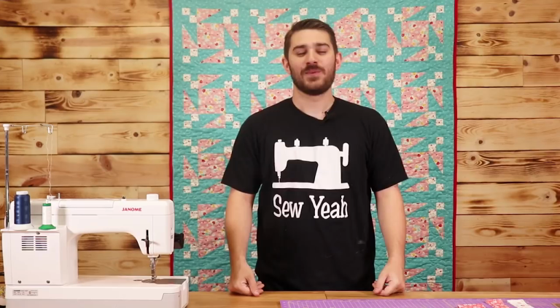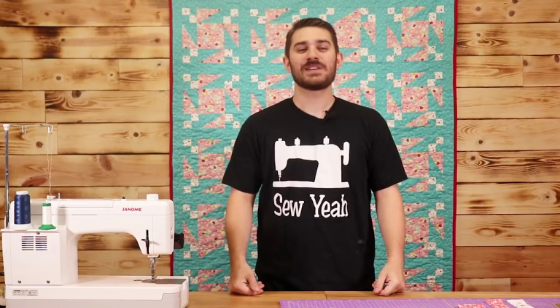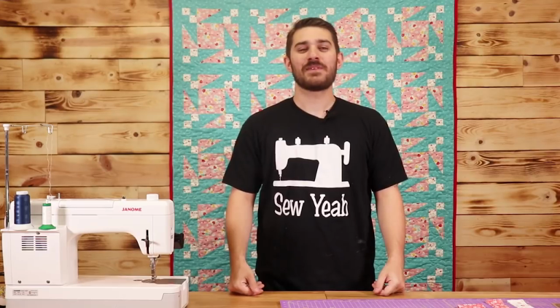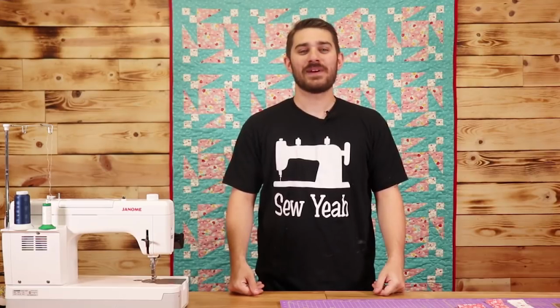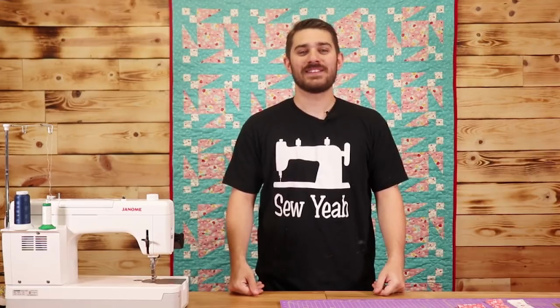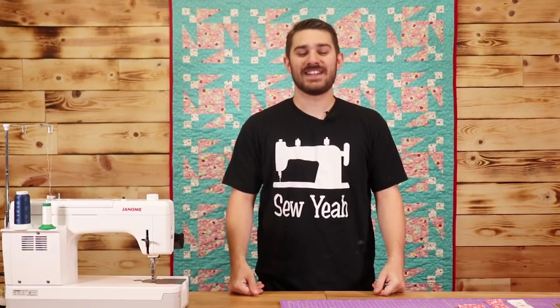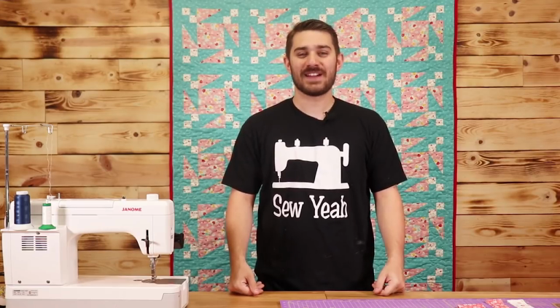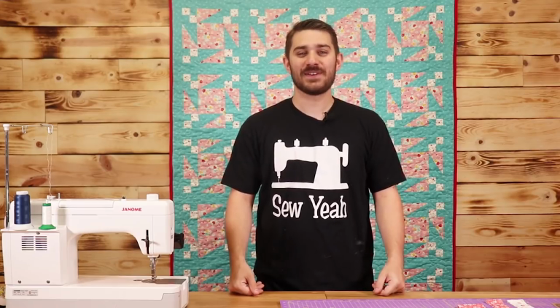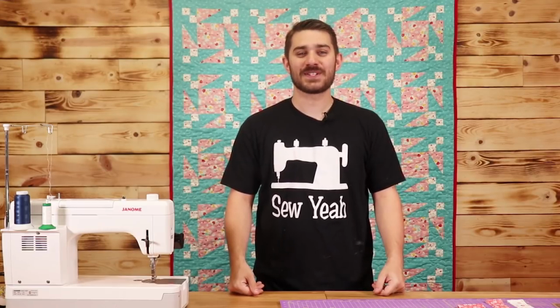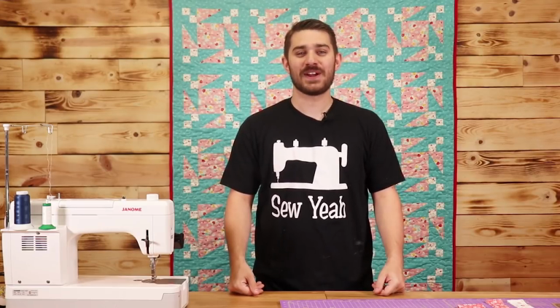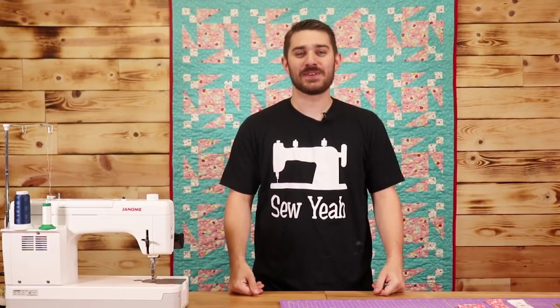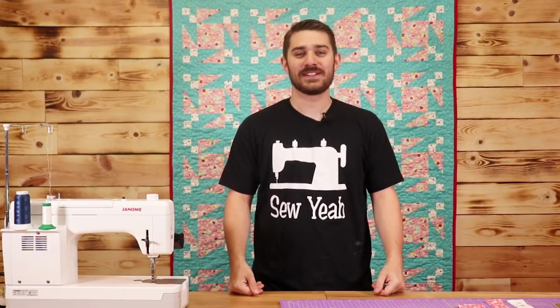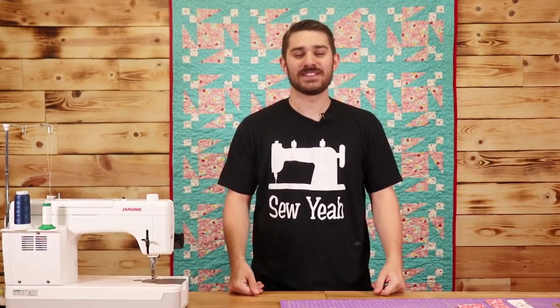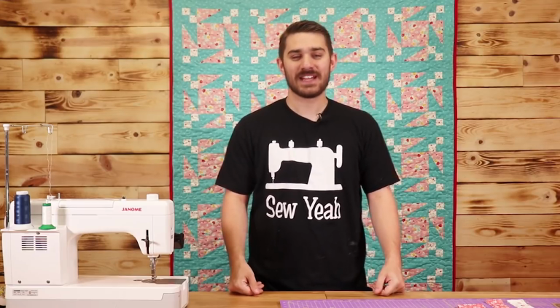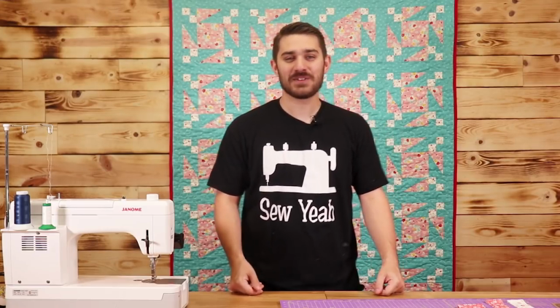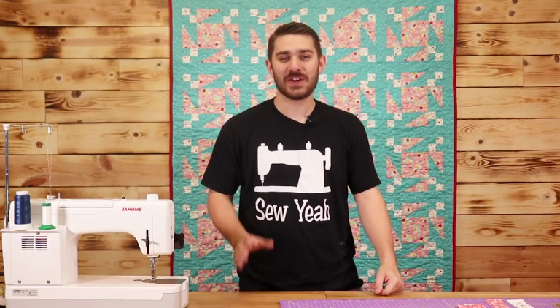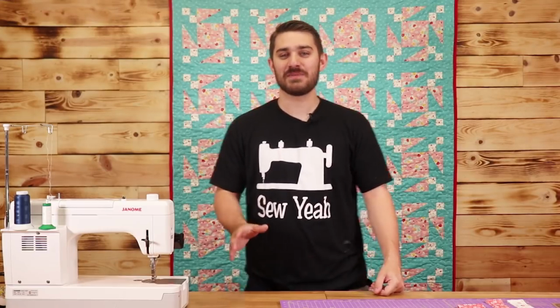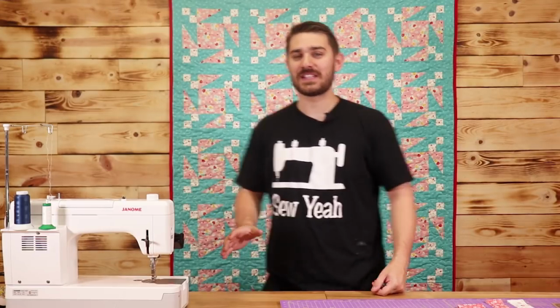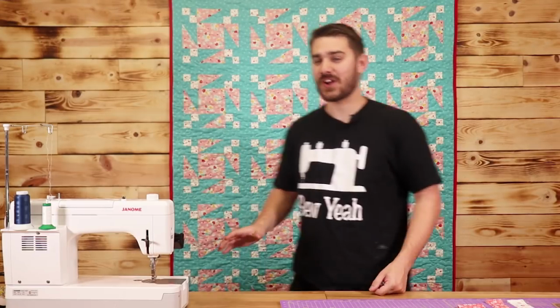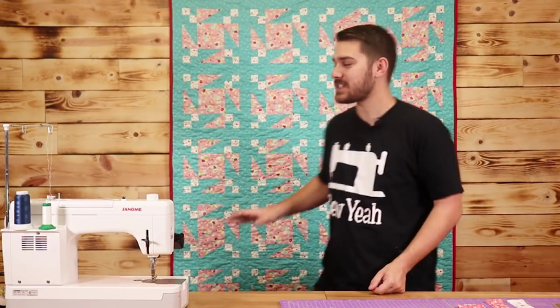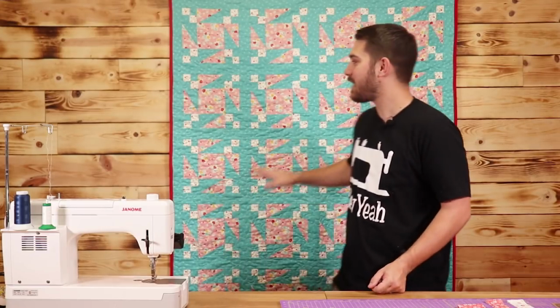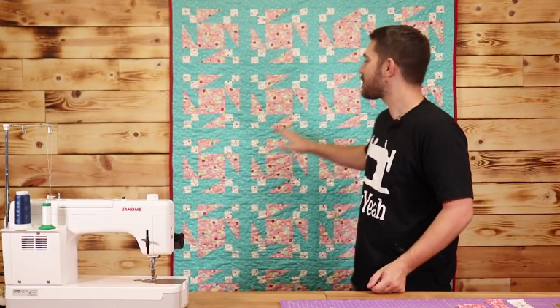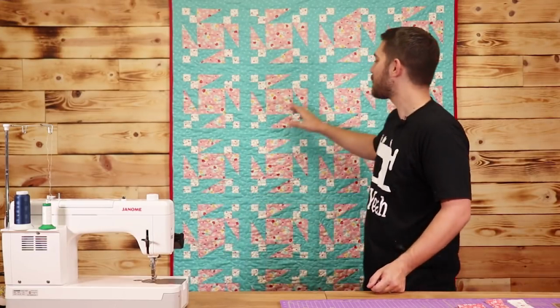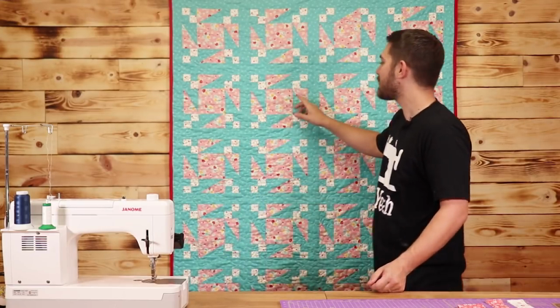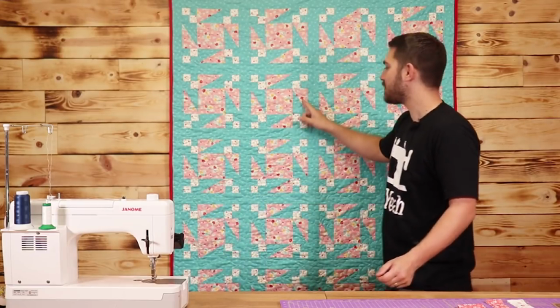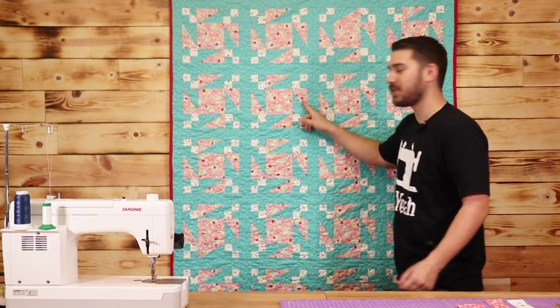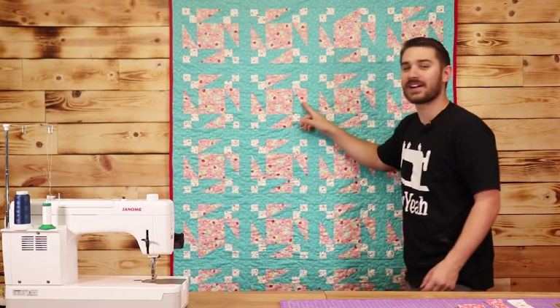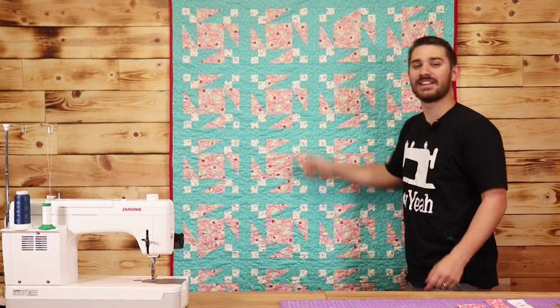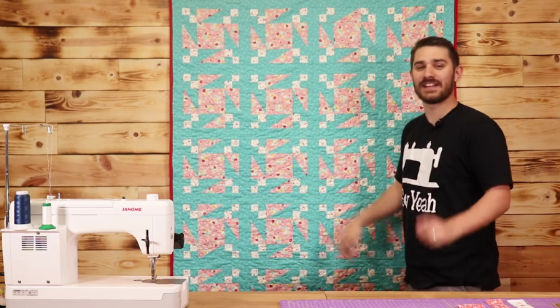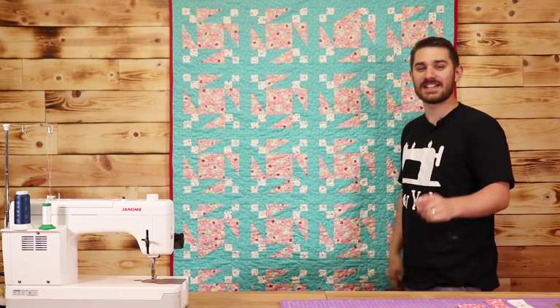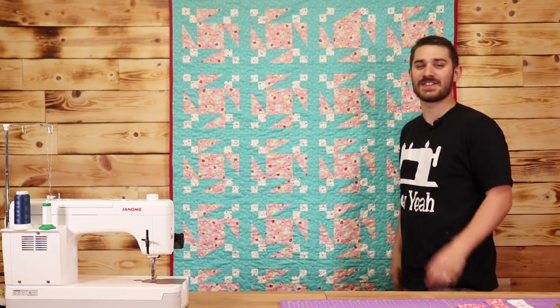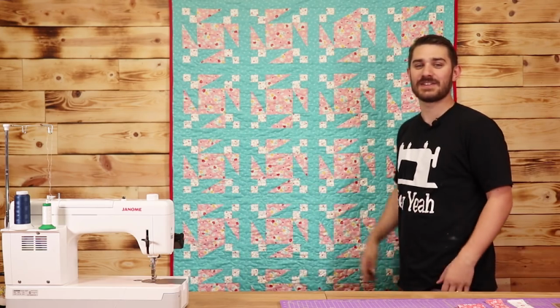What's up everybody? Teancum here with Sew Yeah Quilting. Today I'm going to show you how to make this awesome half square rectangle block. Let's get started.